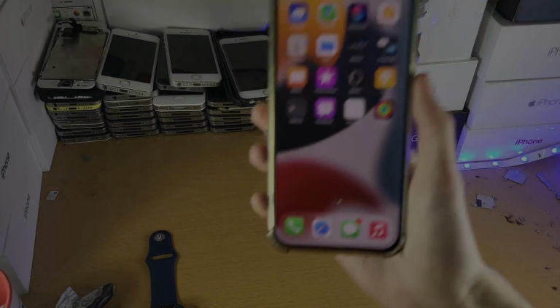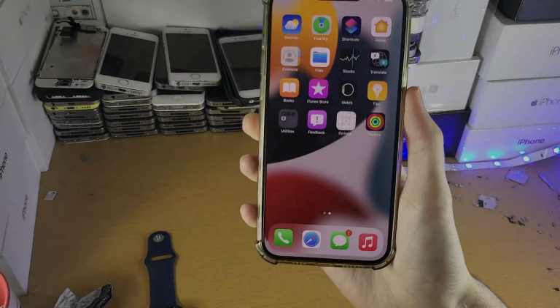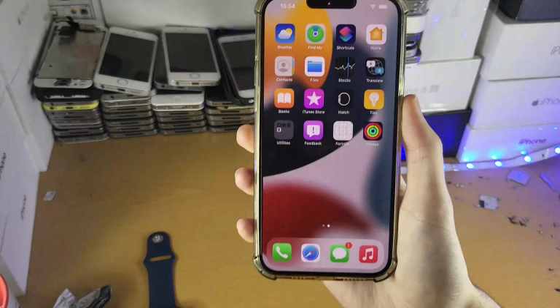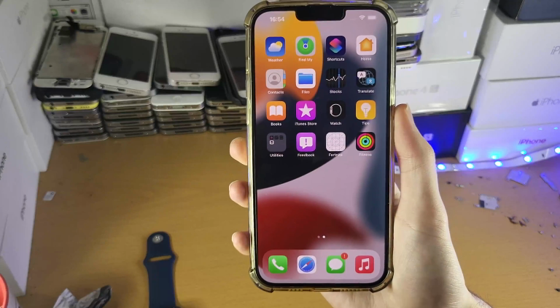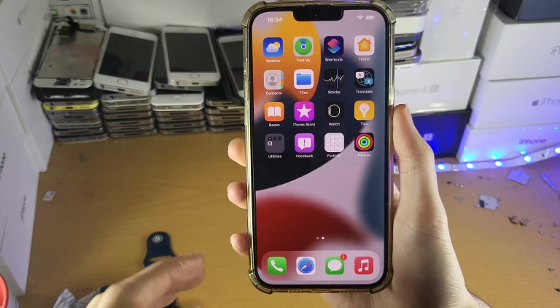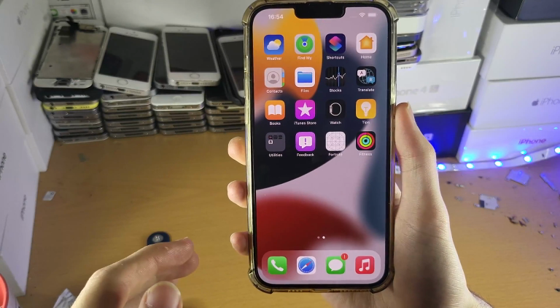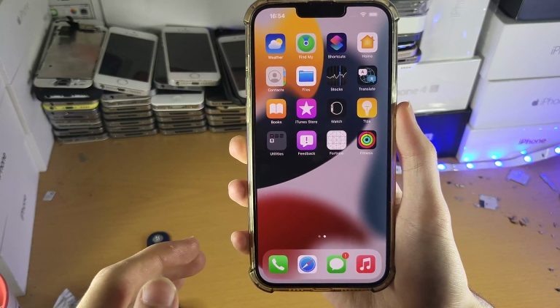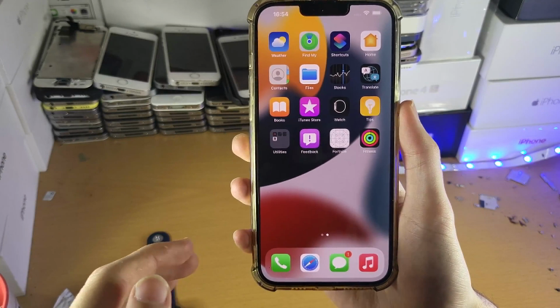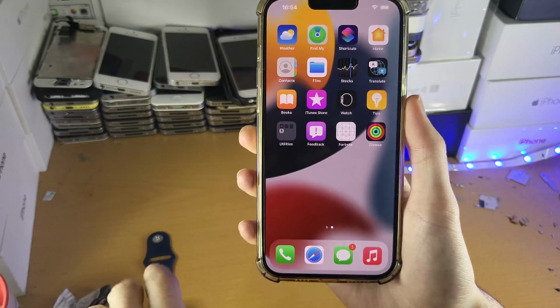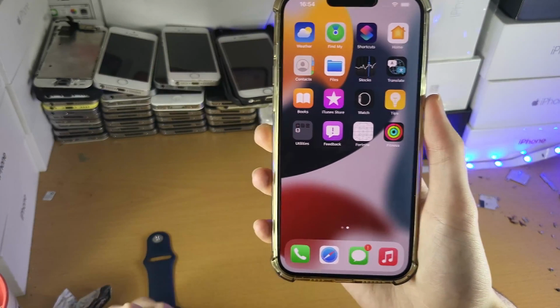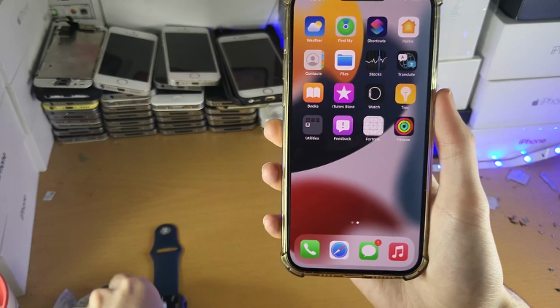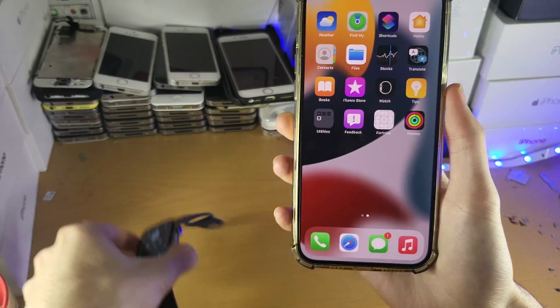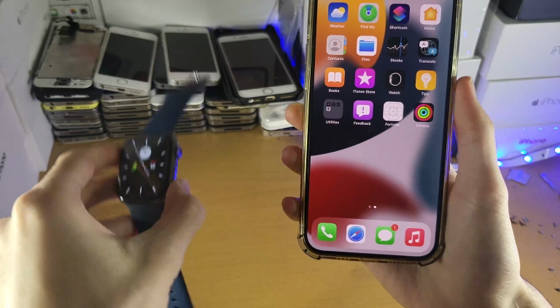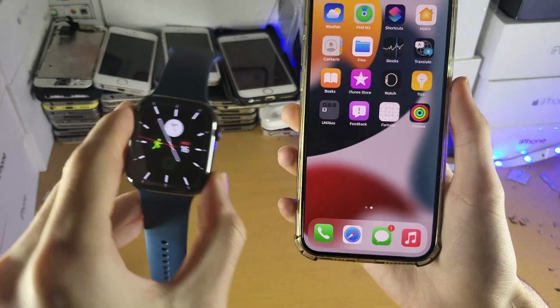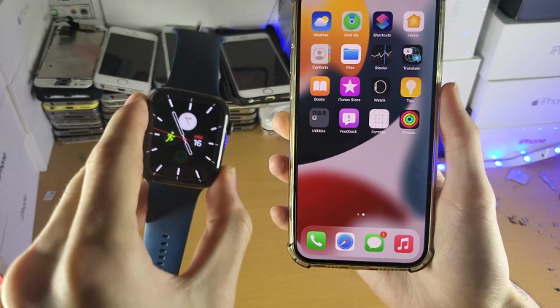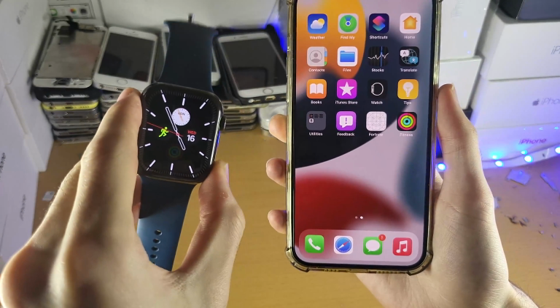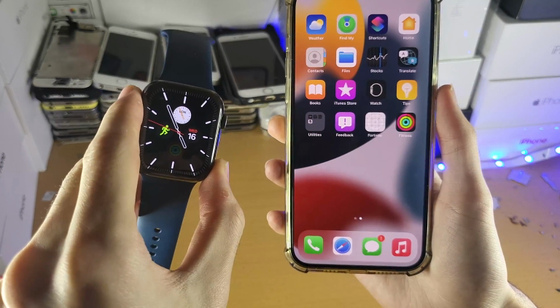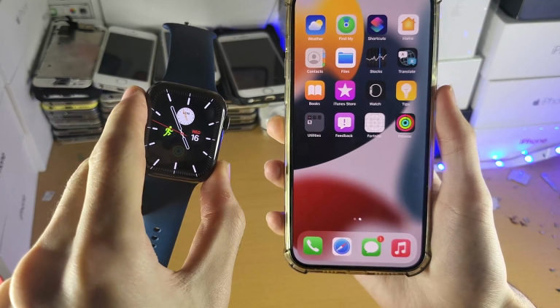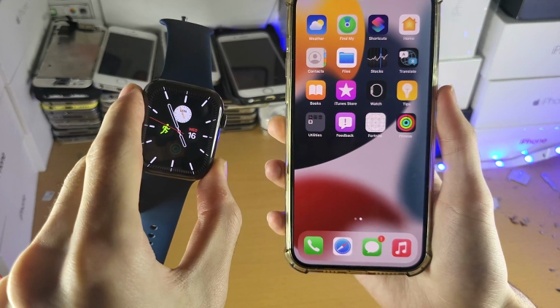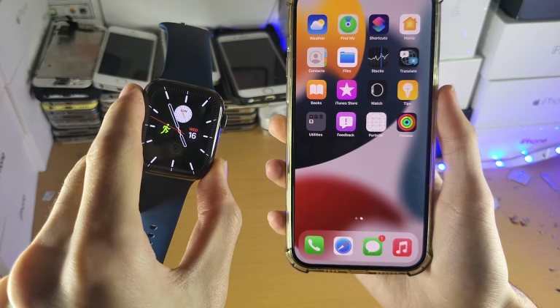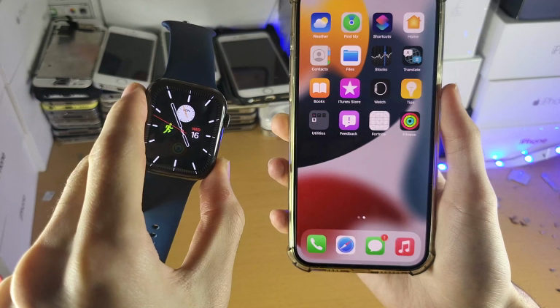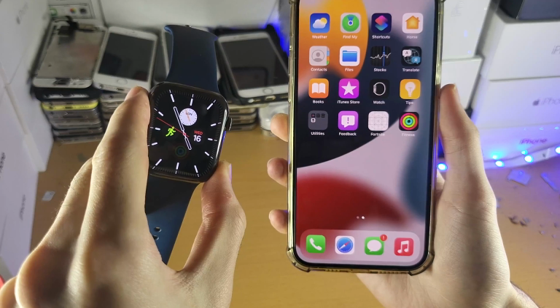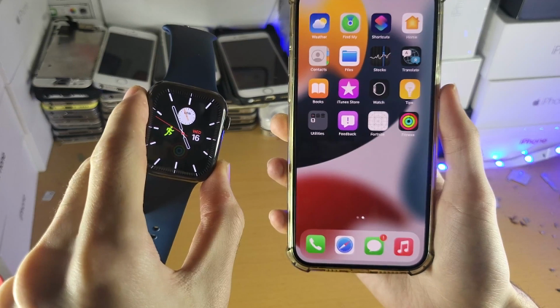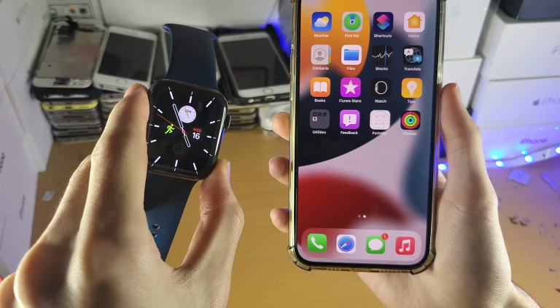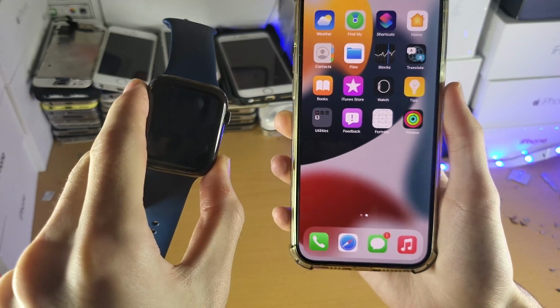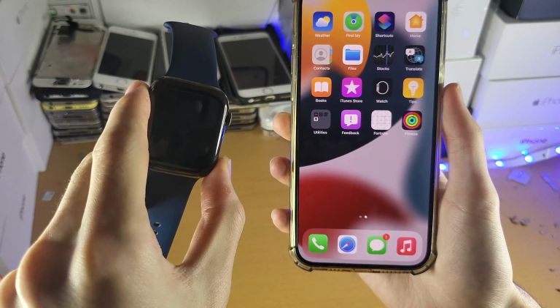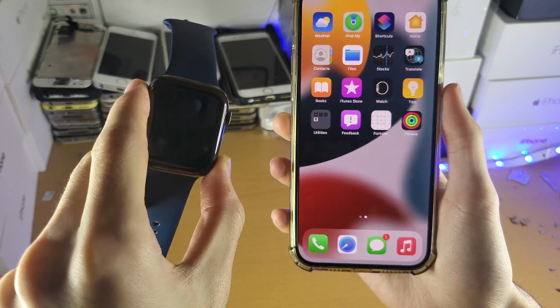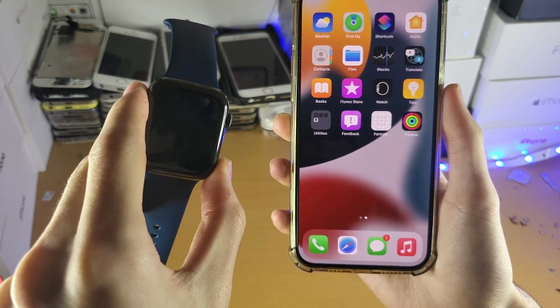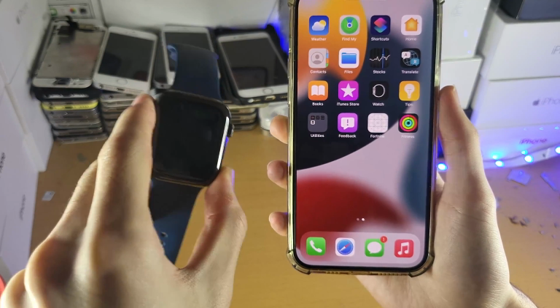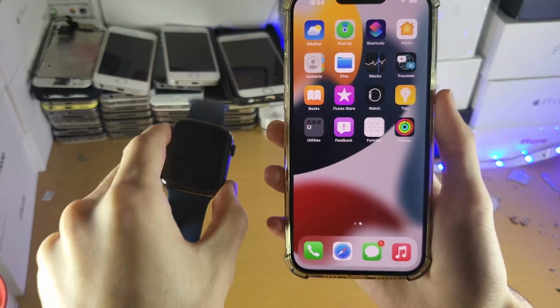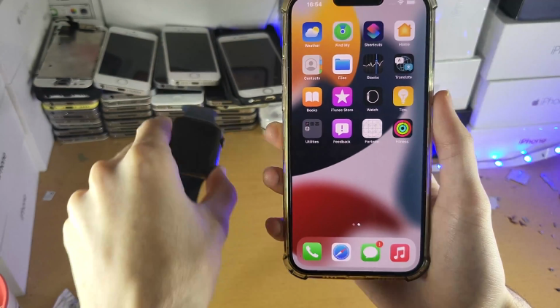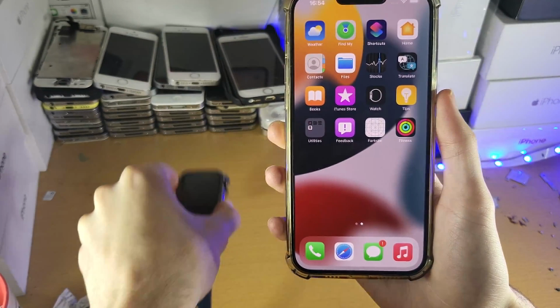Welcome everyone. I would like to show you how to unpair your Apple Watch from your iPhone. Any model of the Apple Watch is supported, so let's get started.